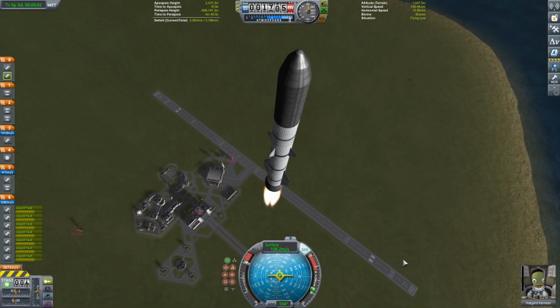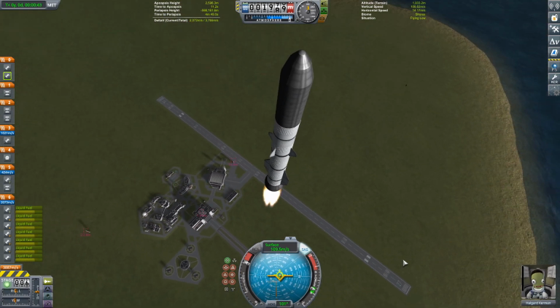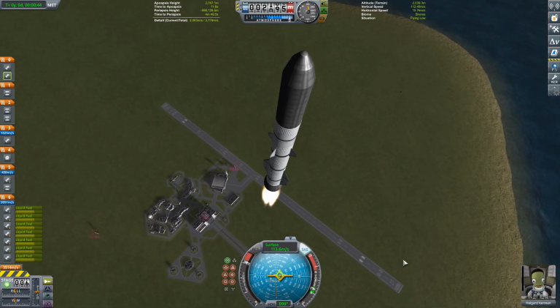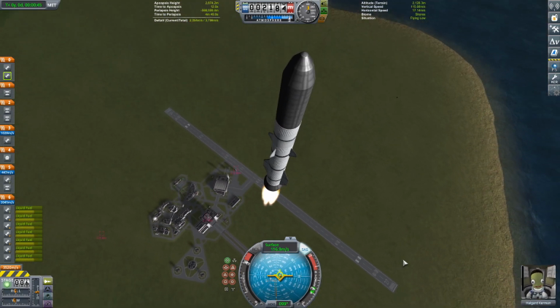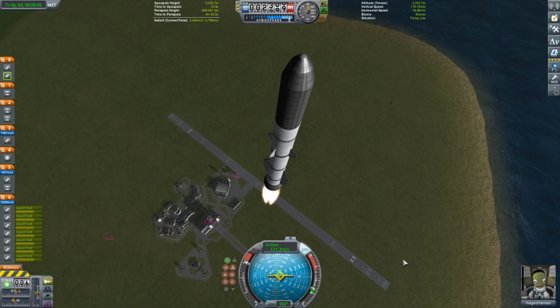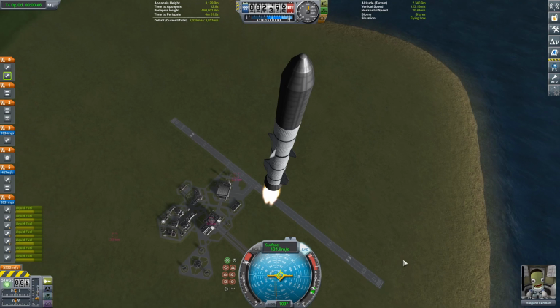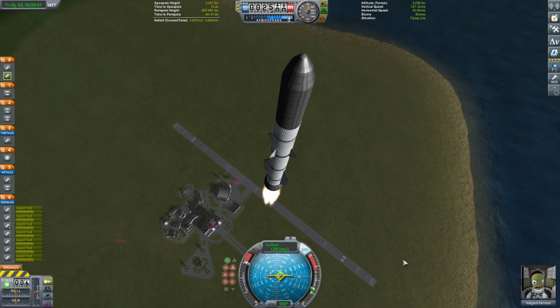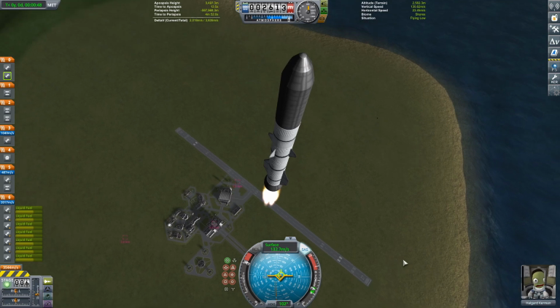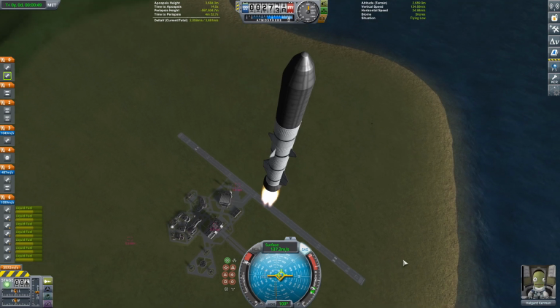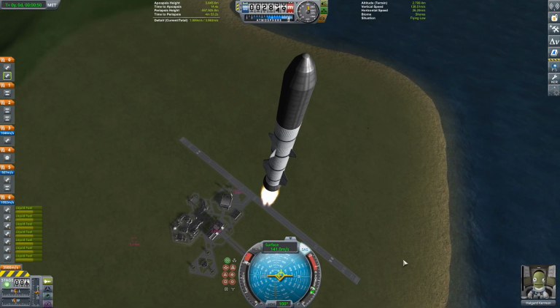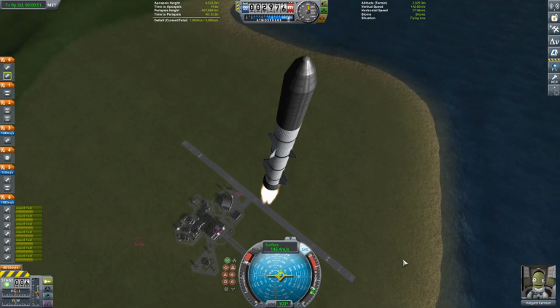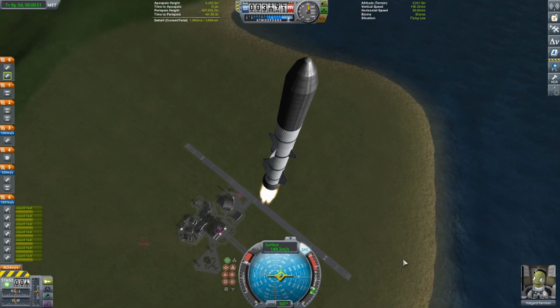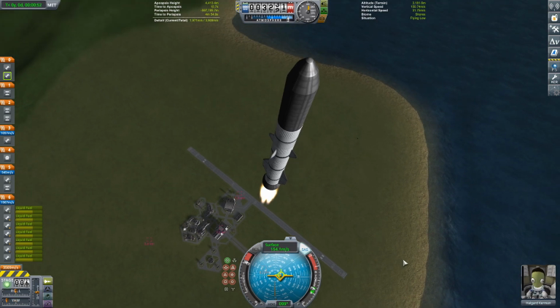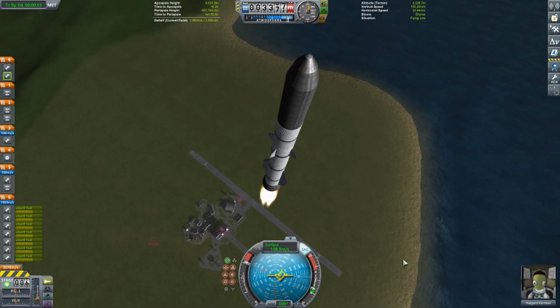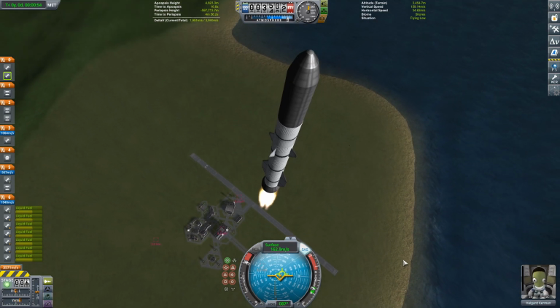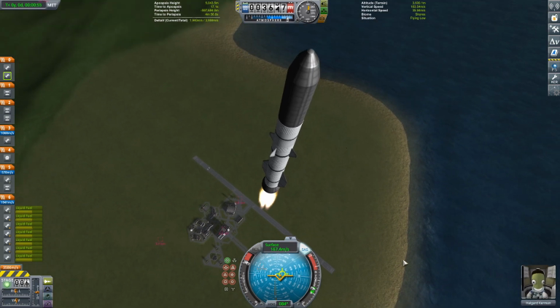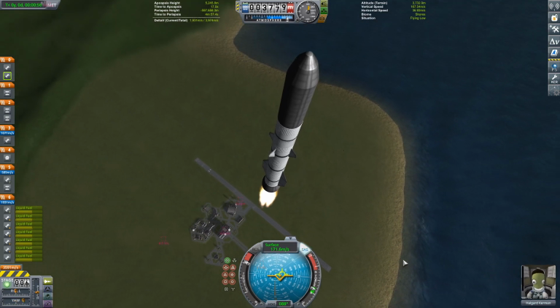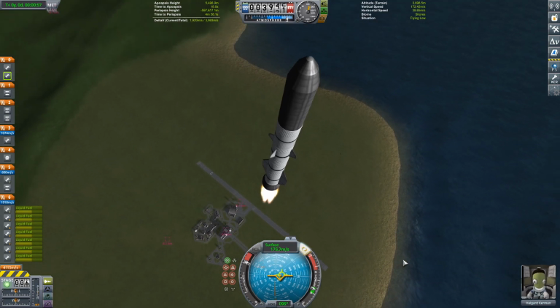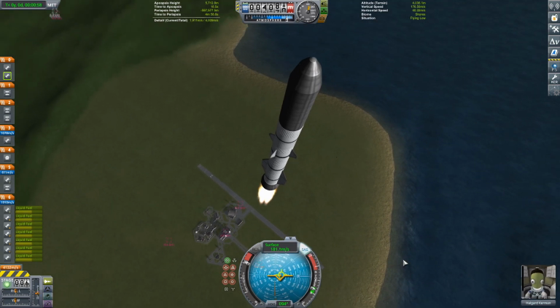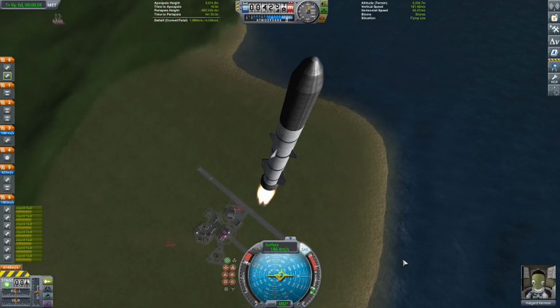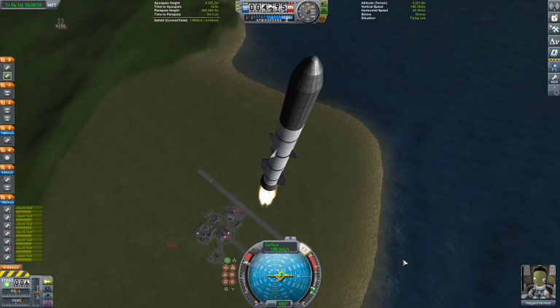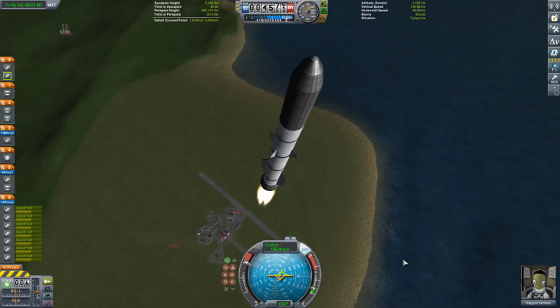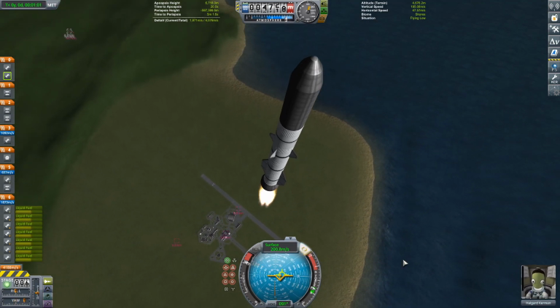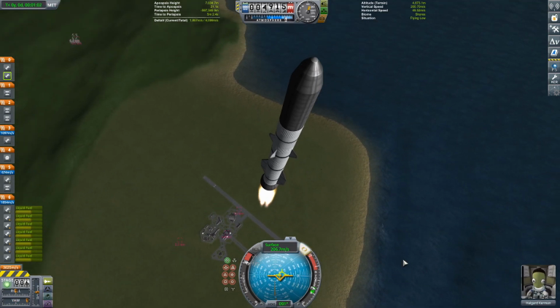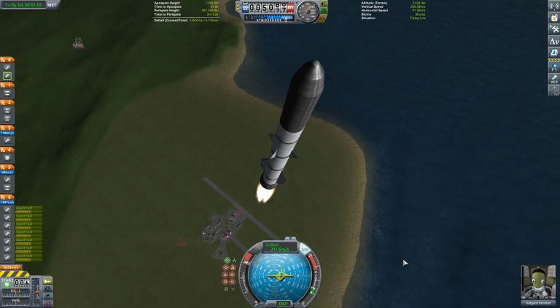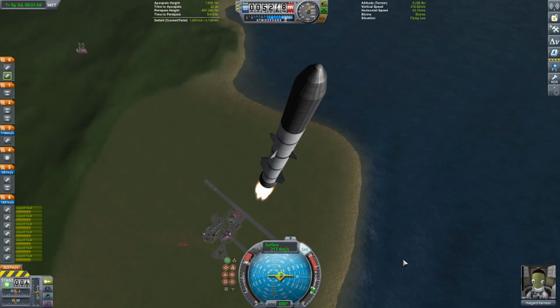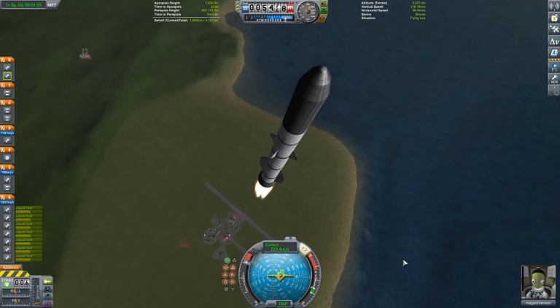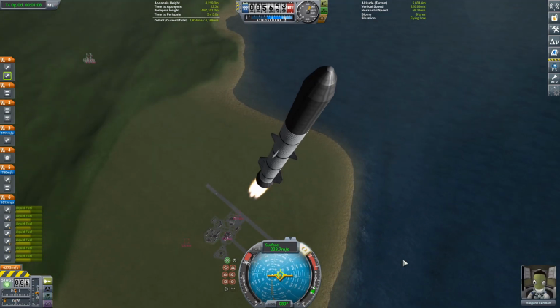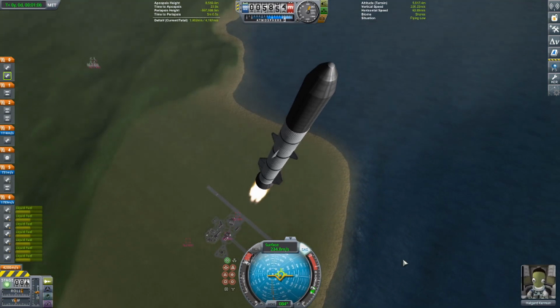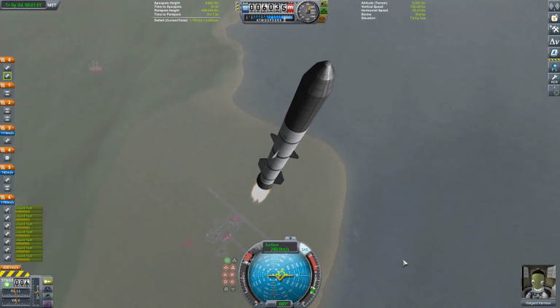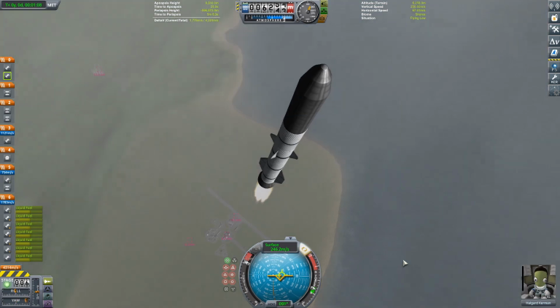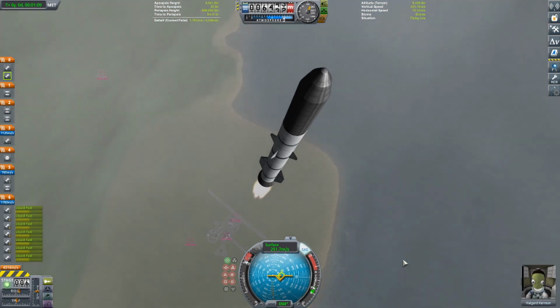Which will be everyone's favorite Kerbals: Jeb, Bill, Bob, and Val. So let's talk about the first lander, shall we?